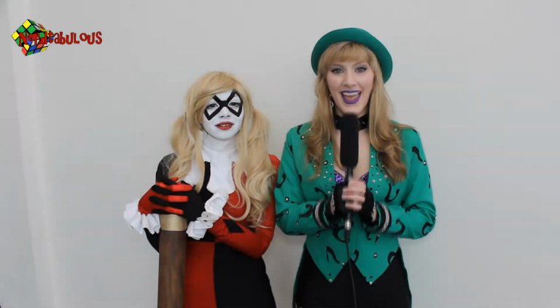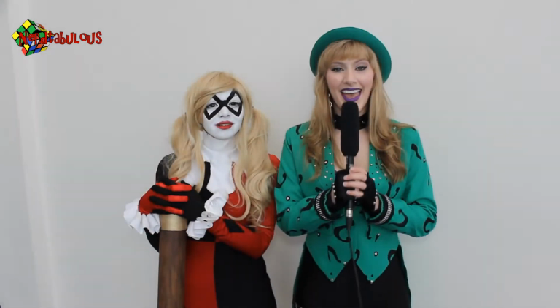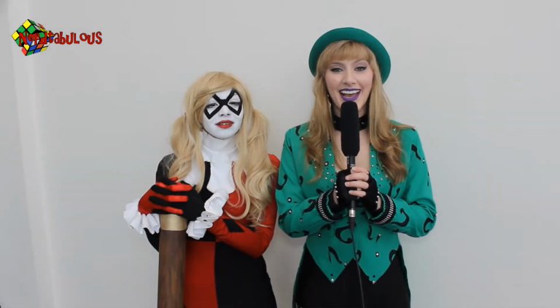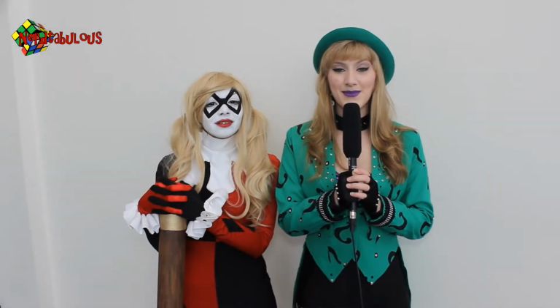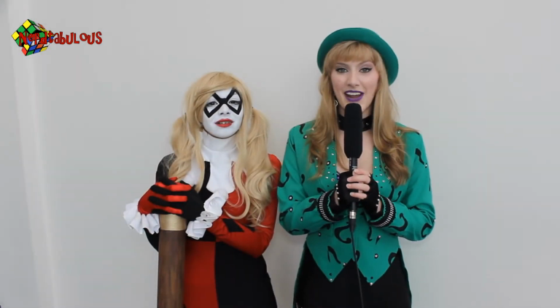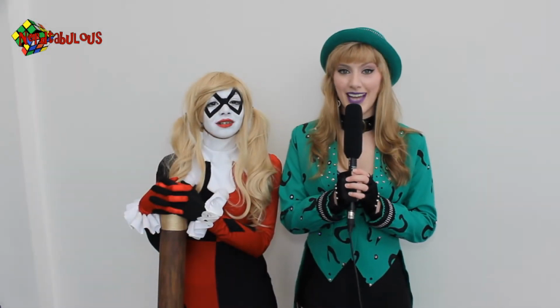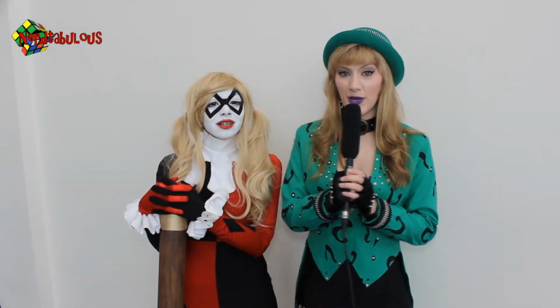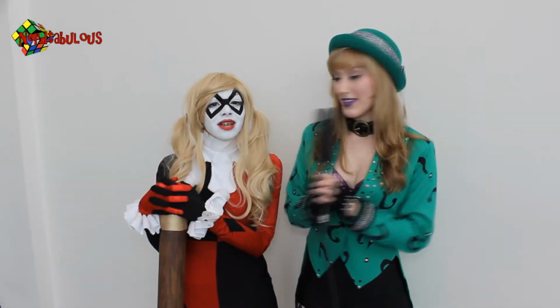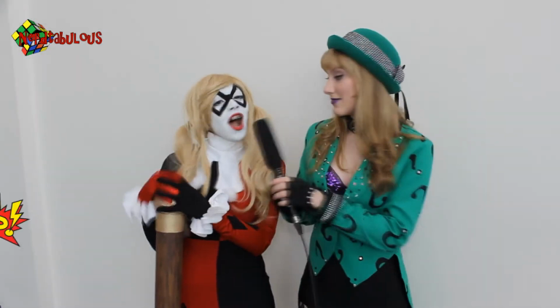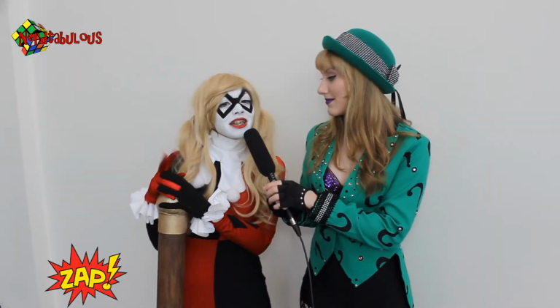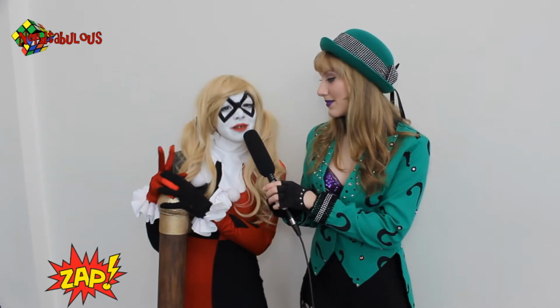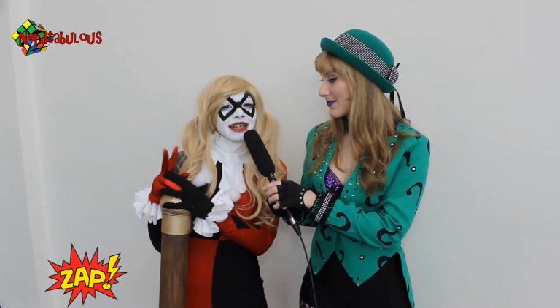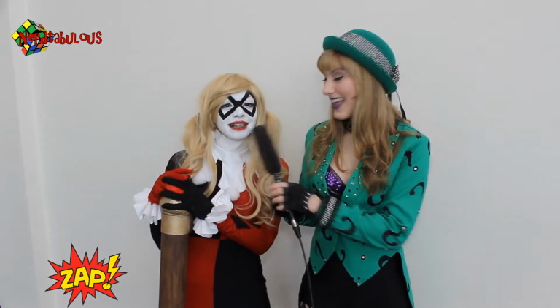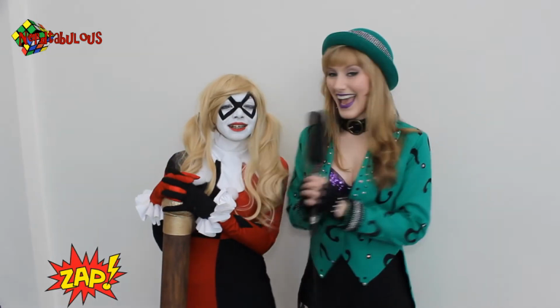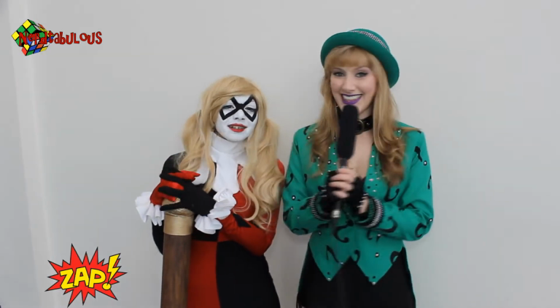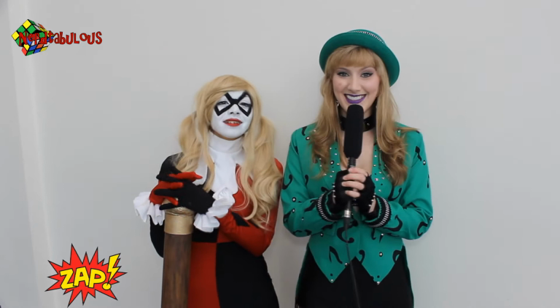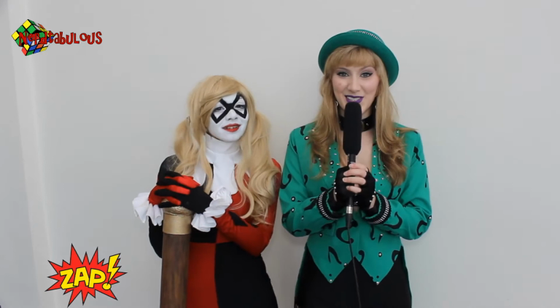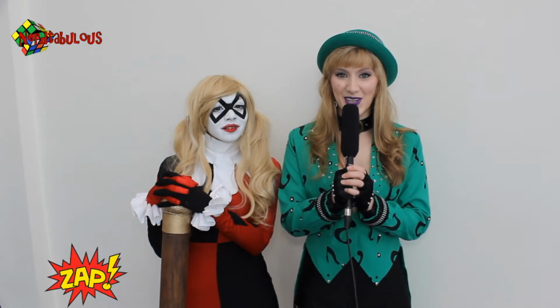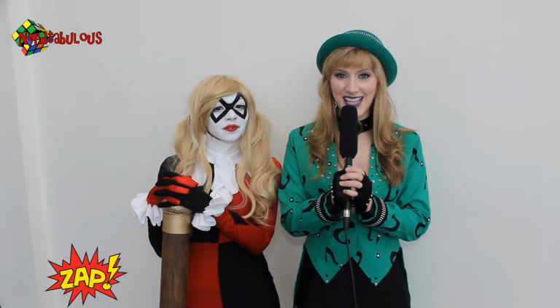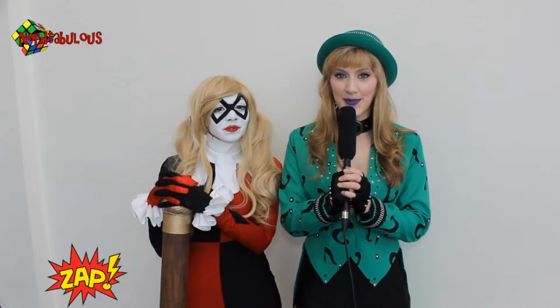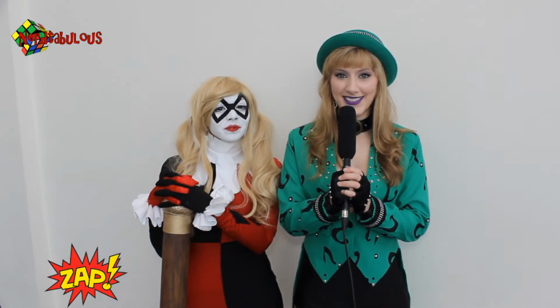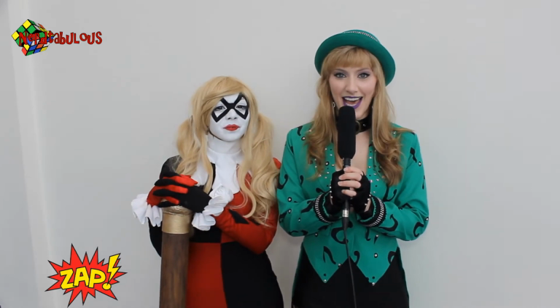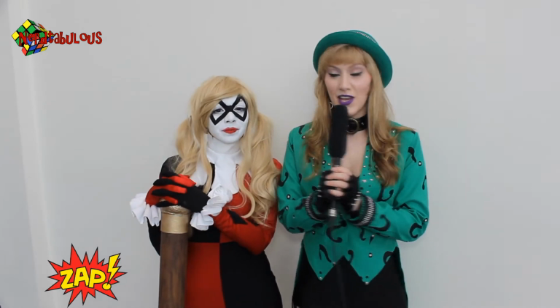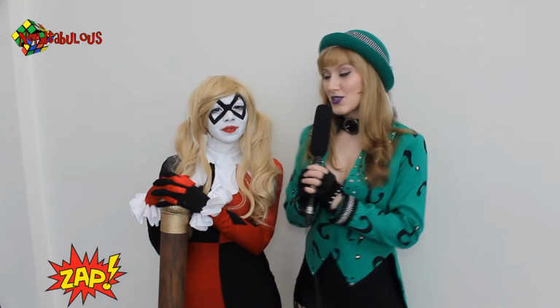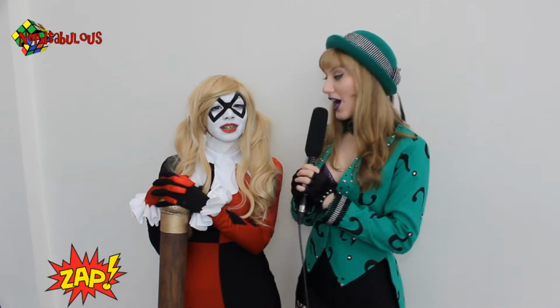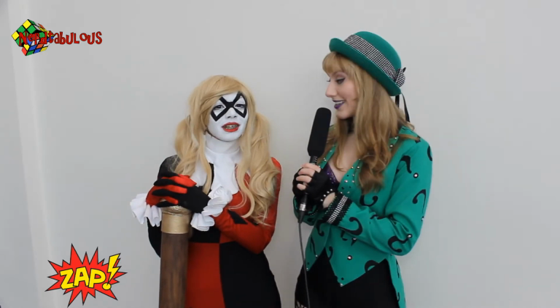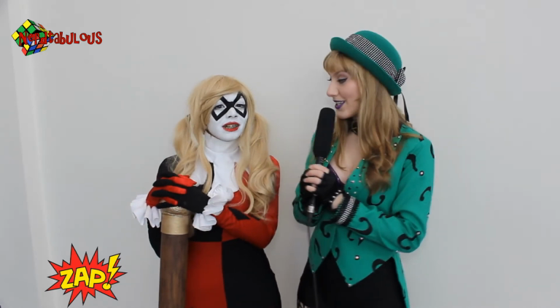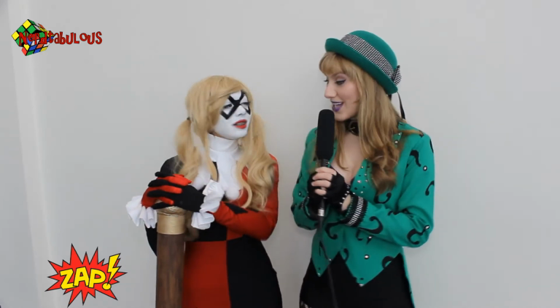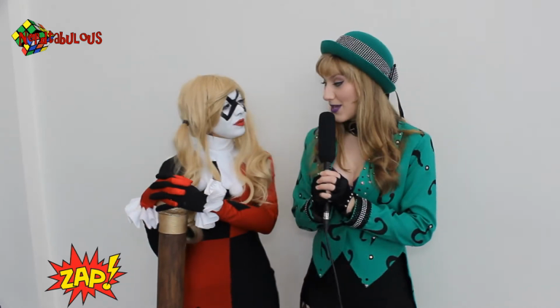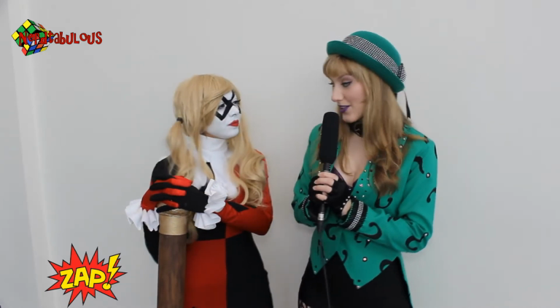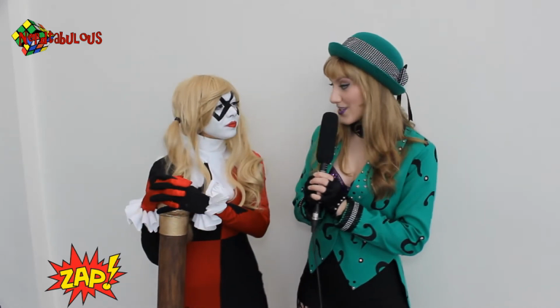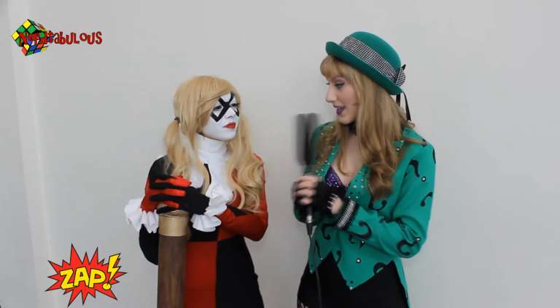Hey guys, I'm Tara, and I'm here with Harley Quinn. And this is Nerdtabulous Live. So Harley, can you tell me about your cosplay?